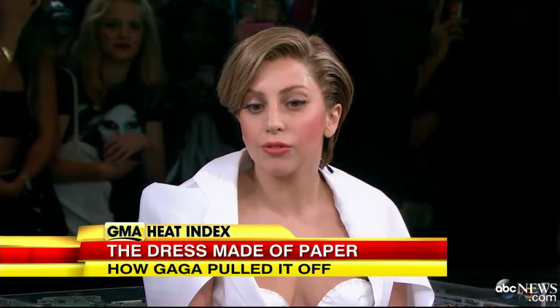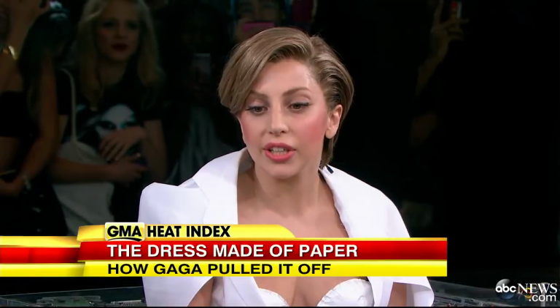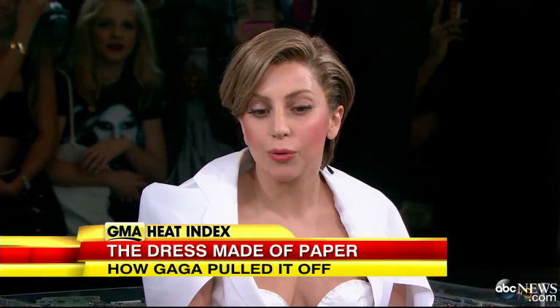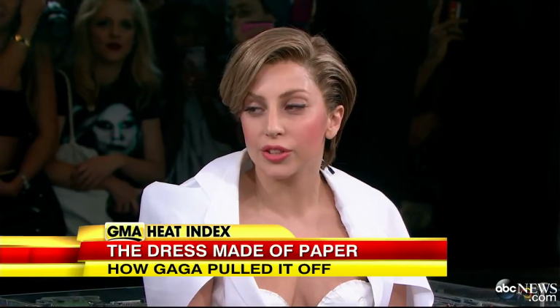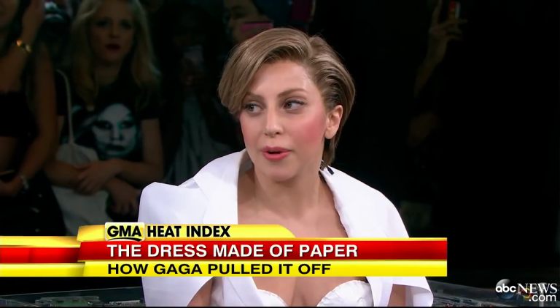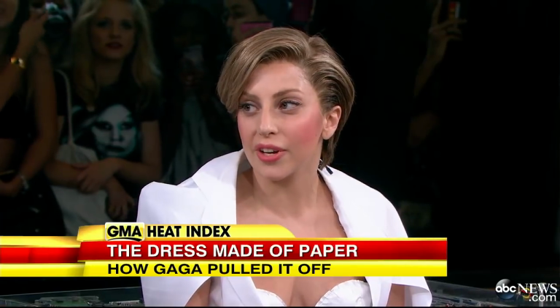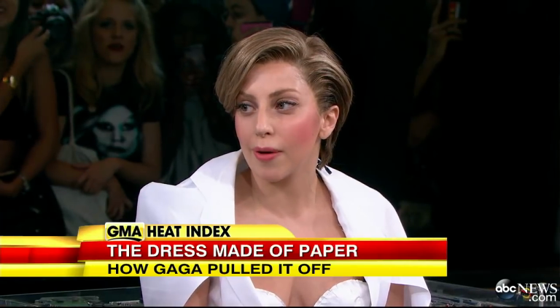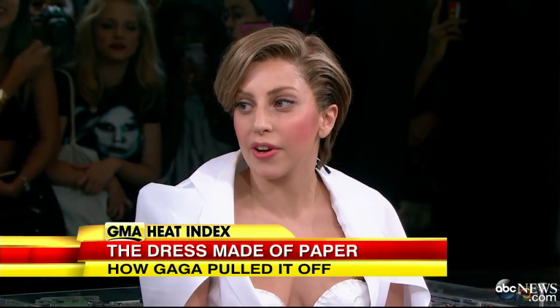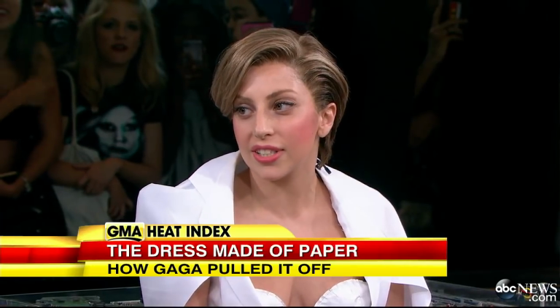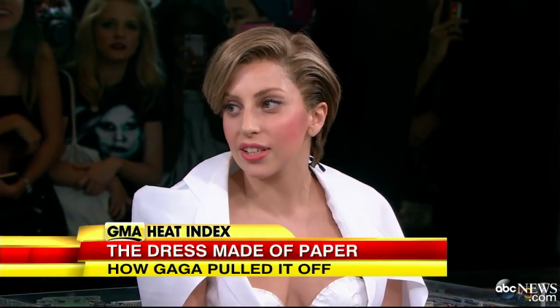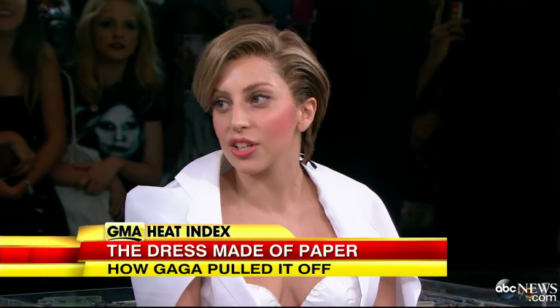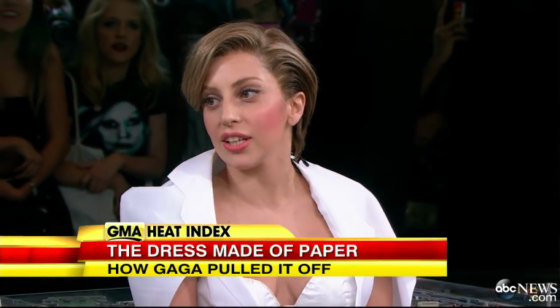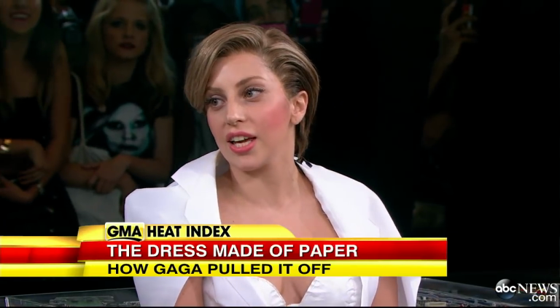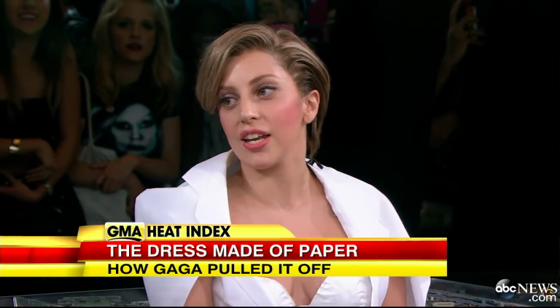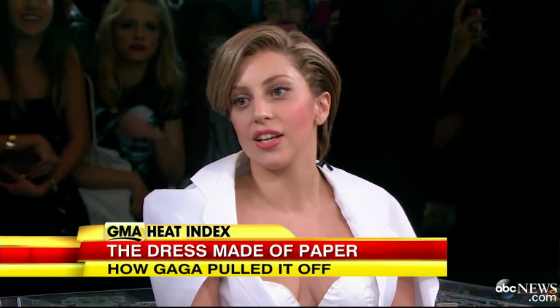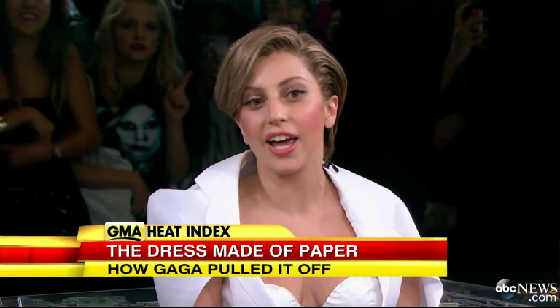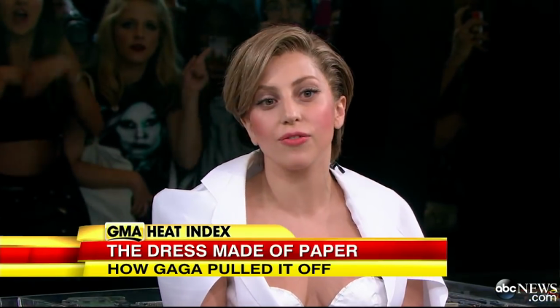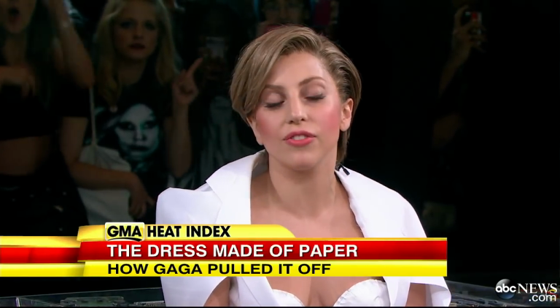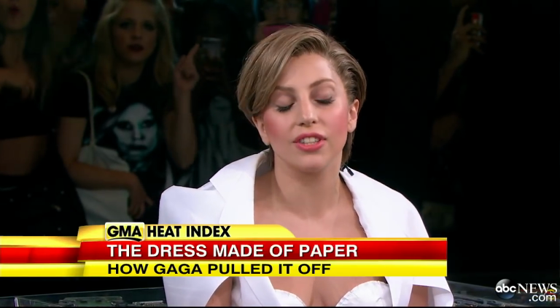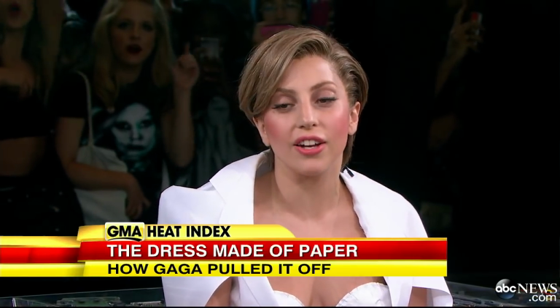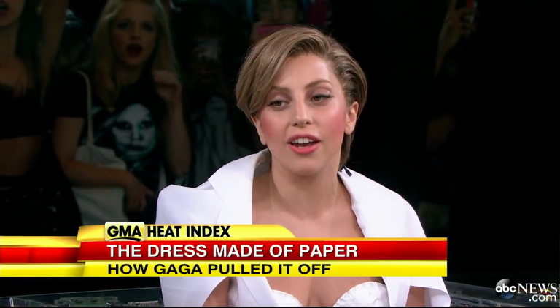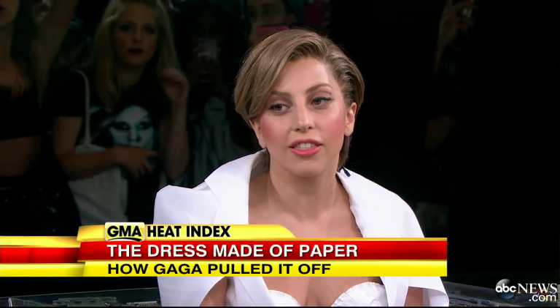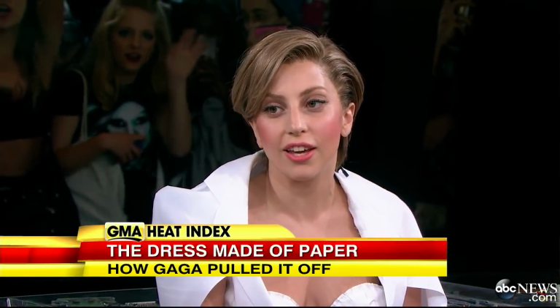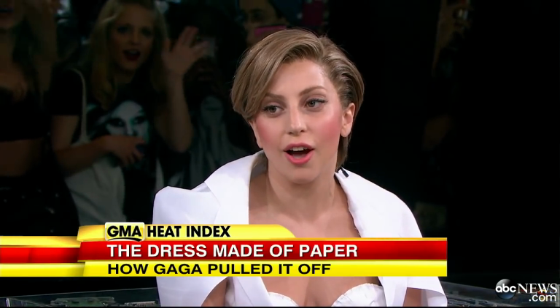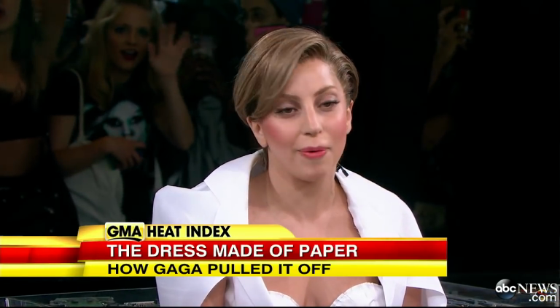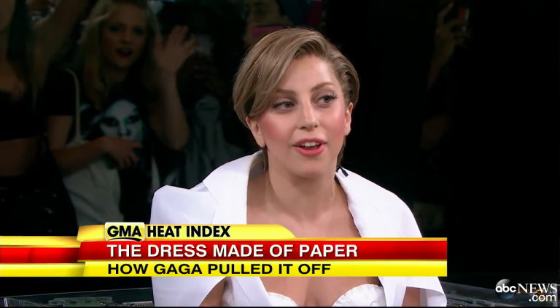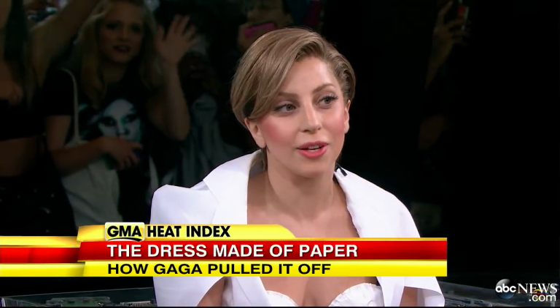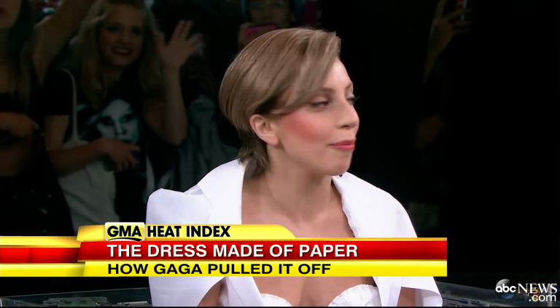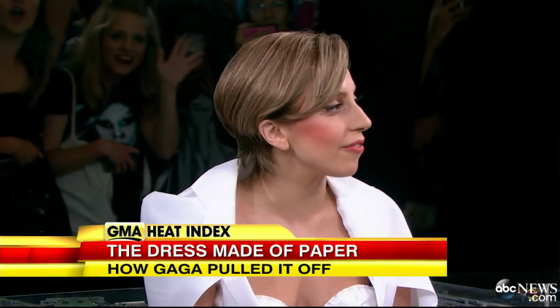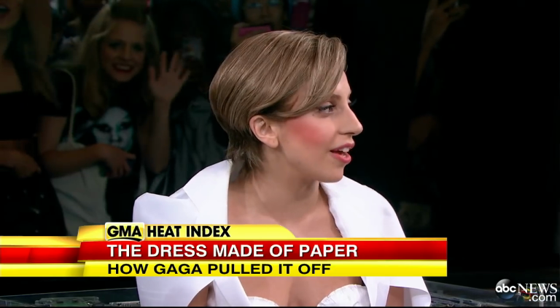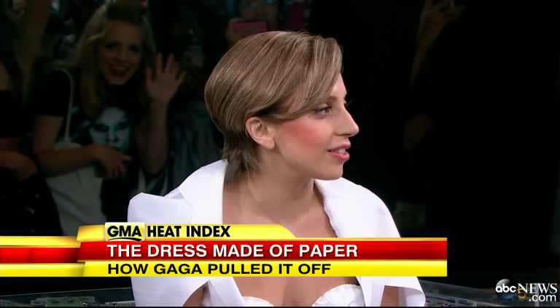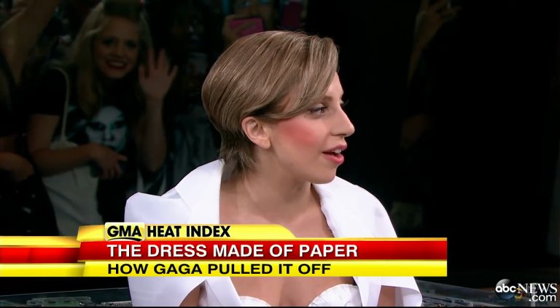The dress had a lot of people buzzing too. So what was it made out of? We will now reveal, thanks to Lindsay Janis.